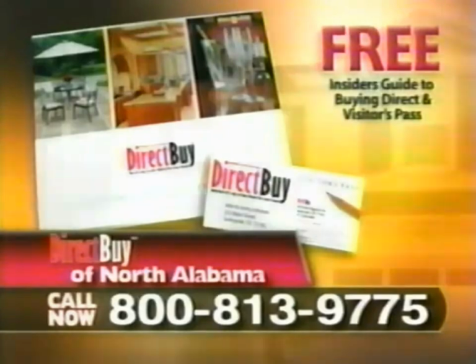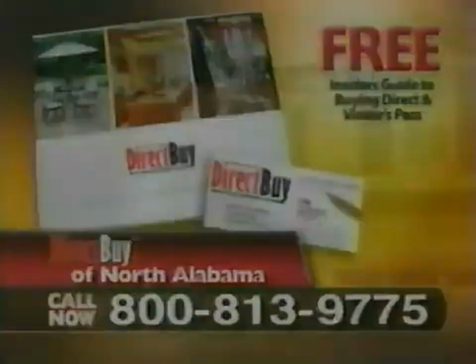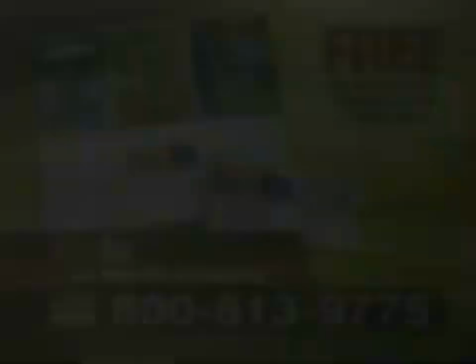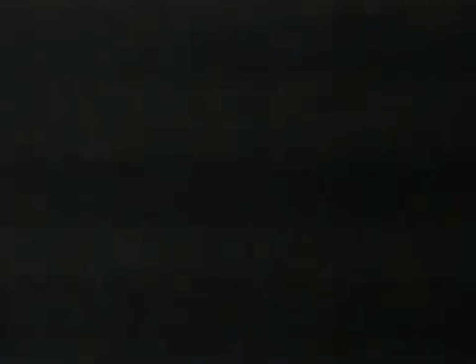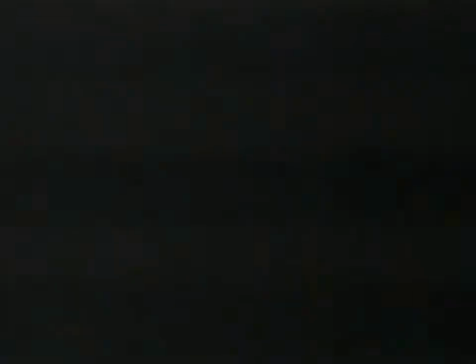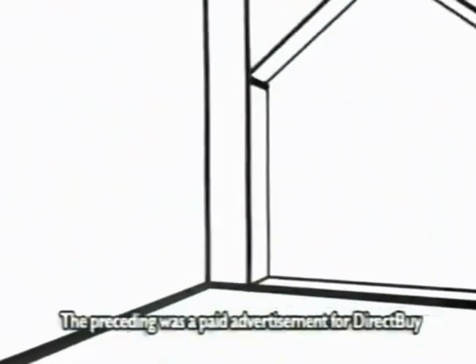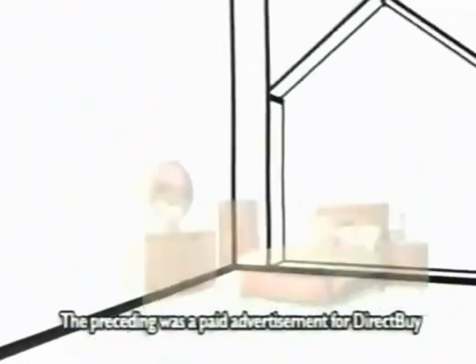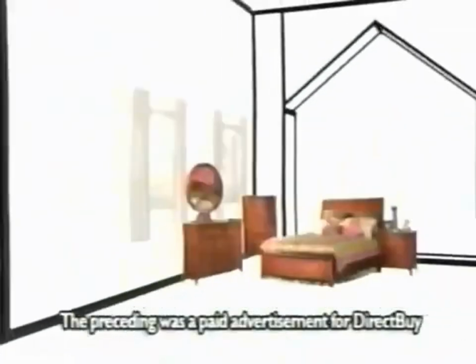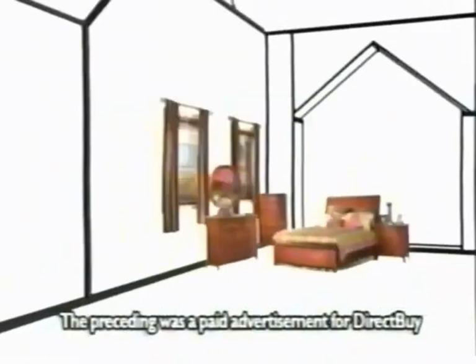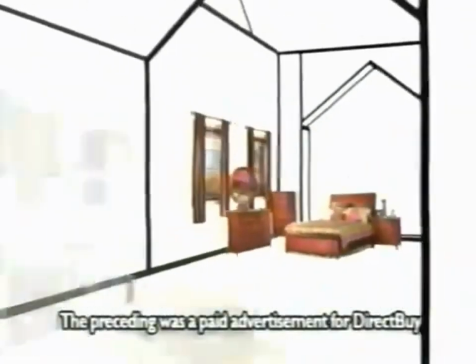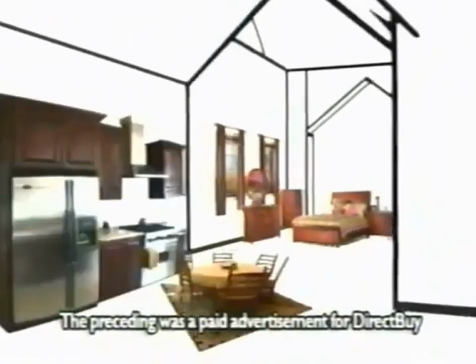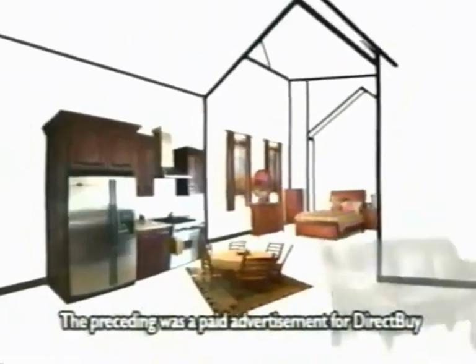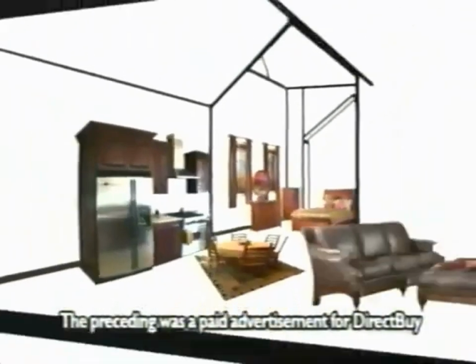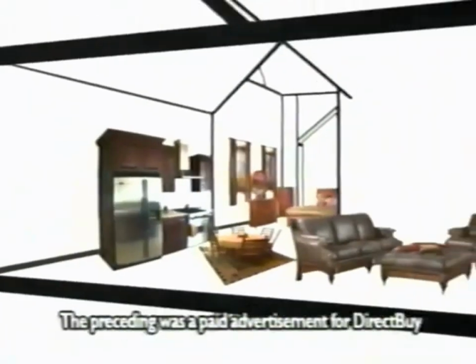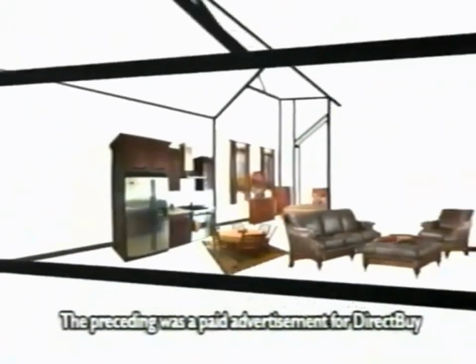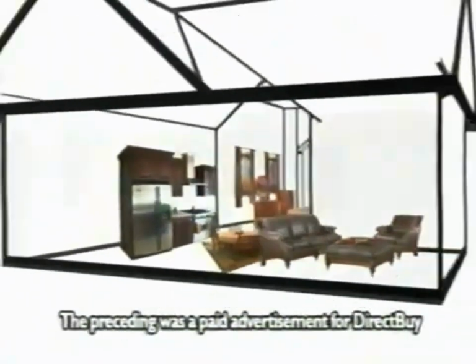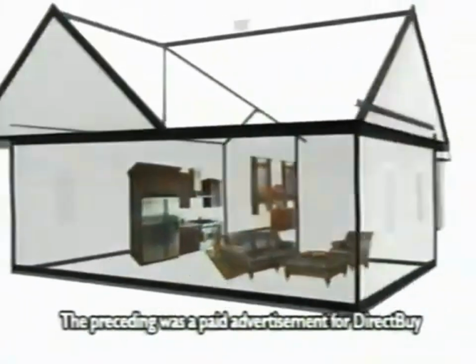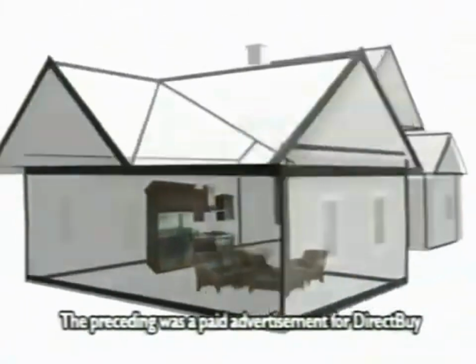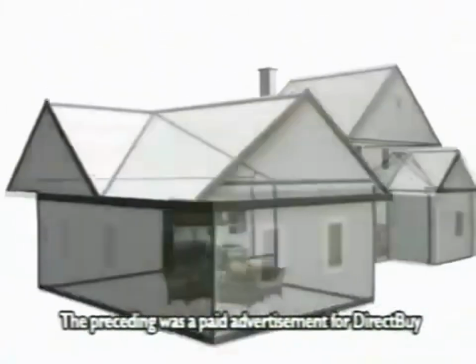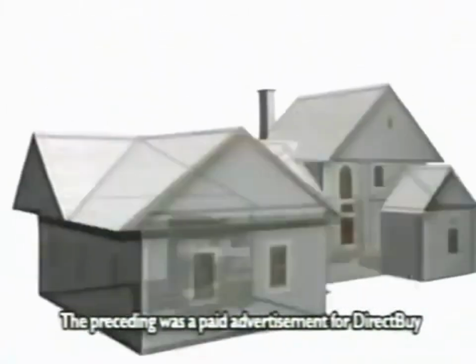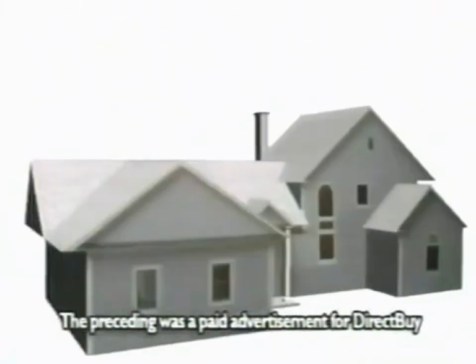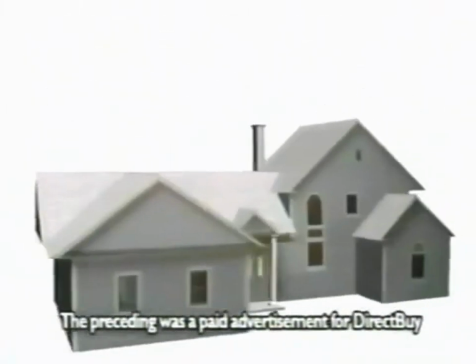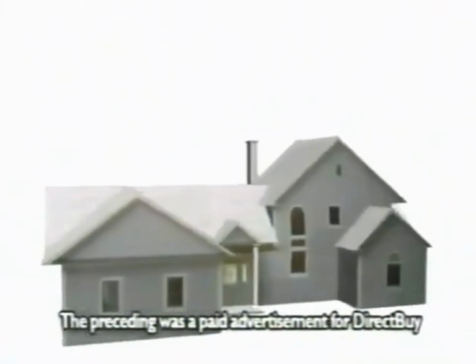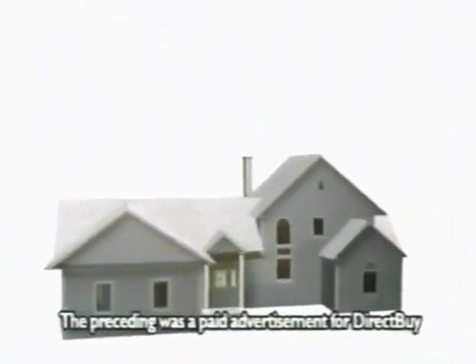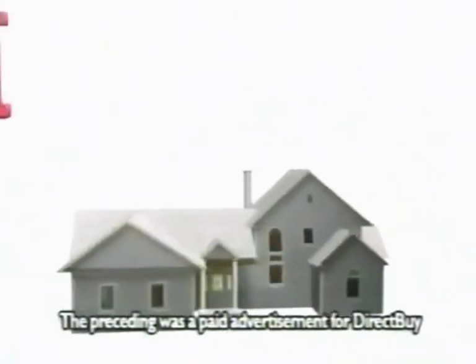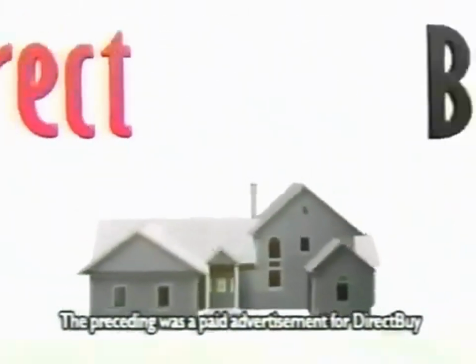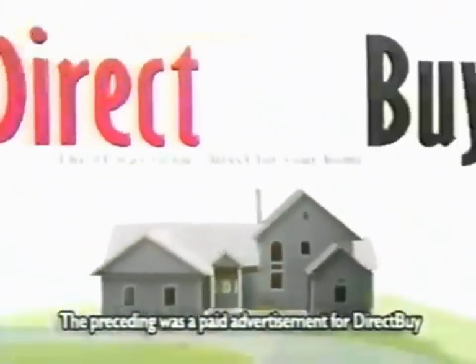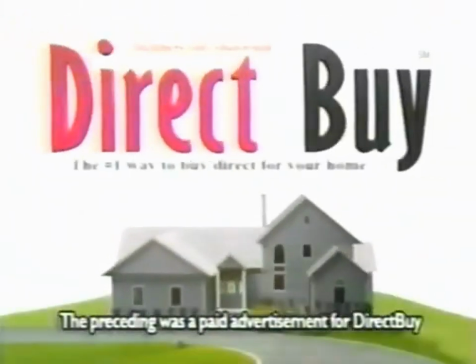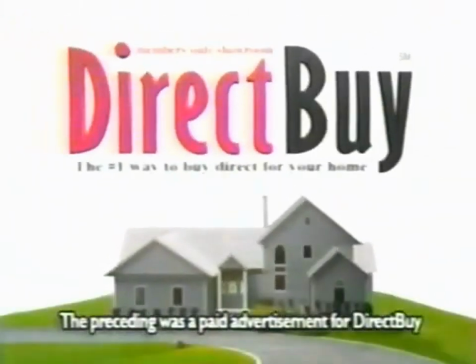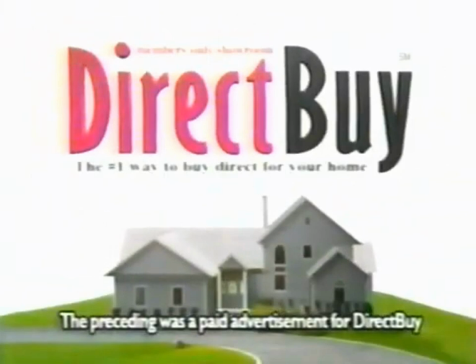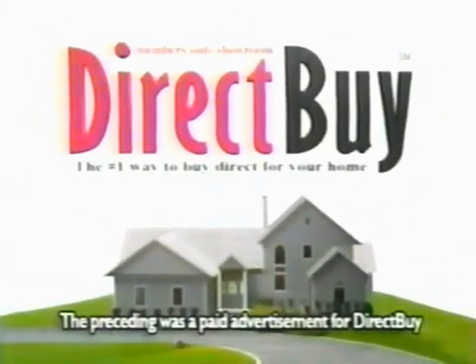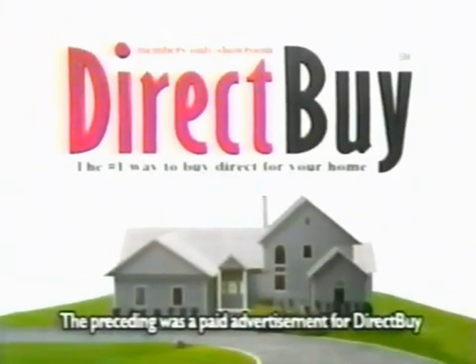The preceding was a paid advertisement for DirectBuy, America's number one way to buy direct for your home.